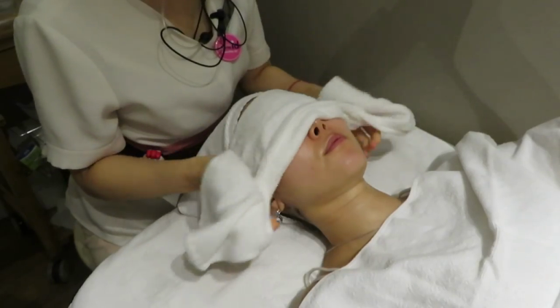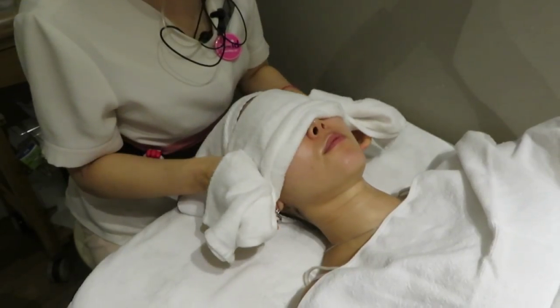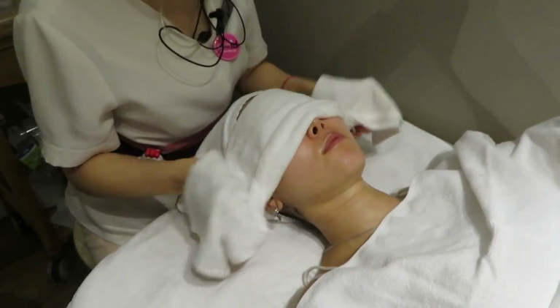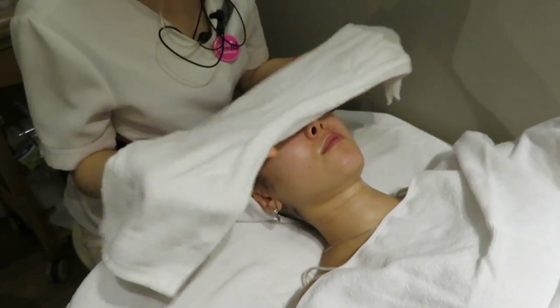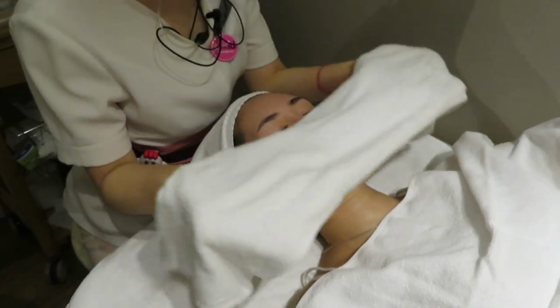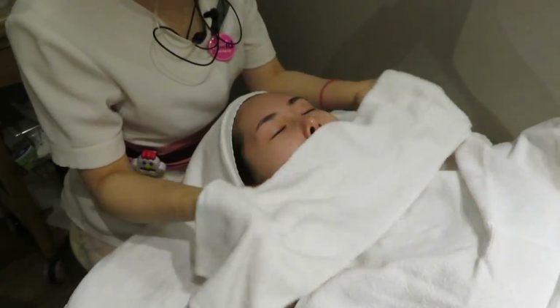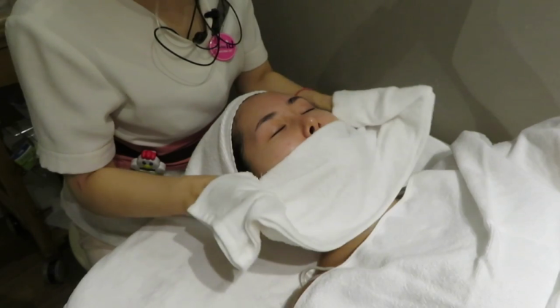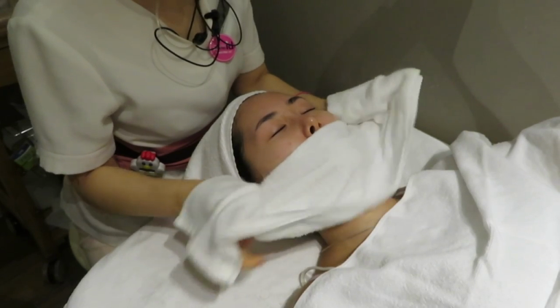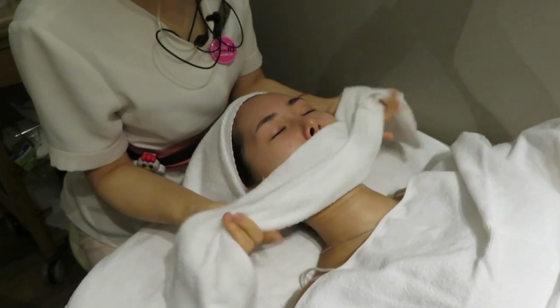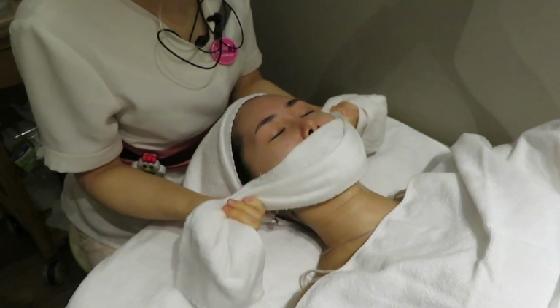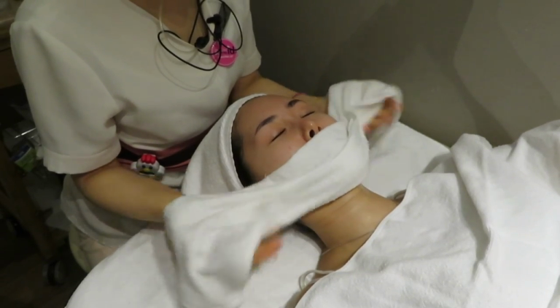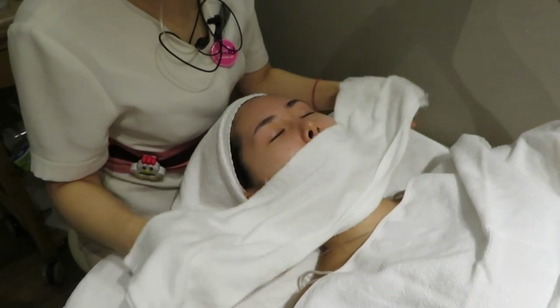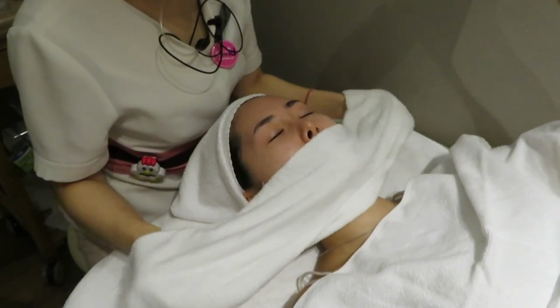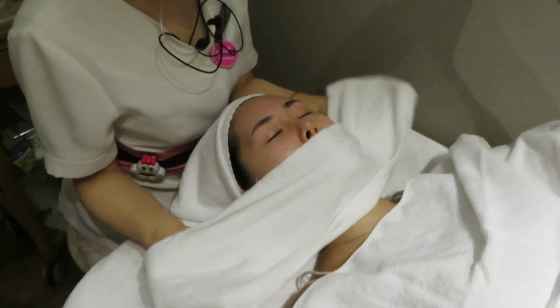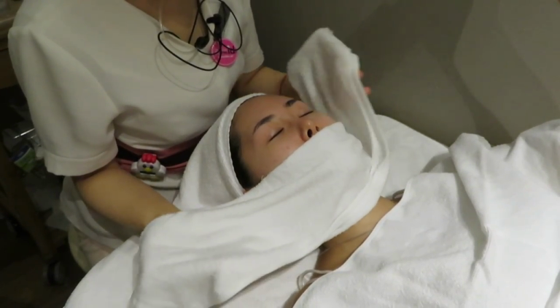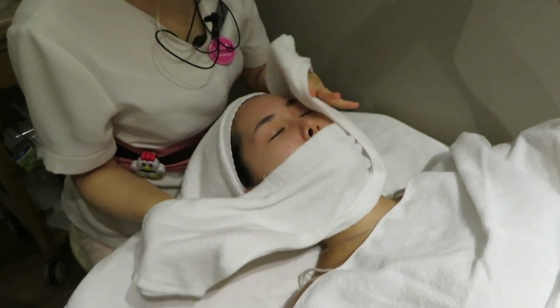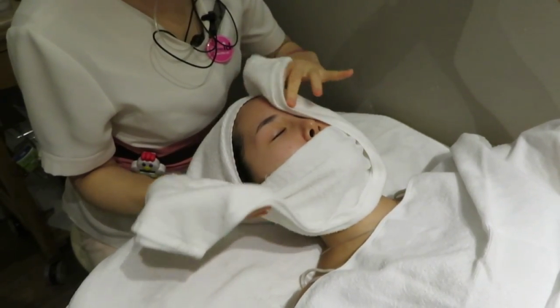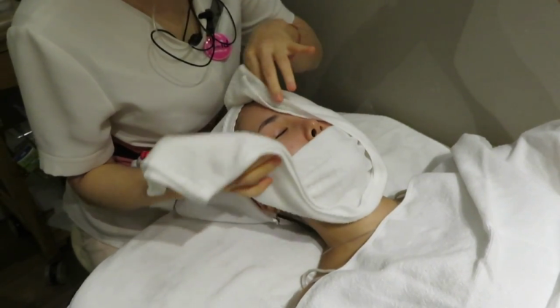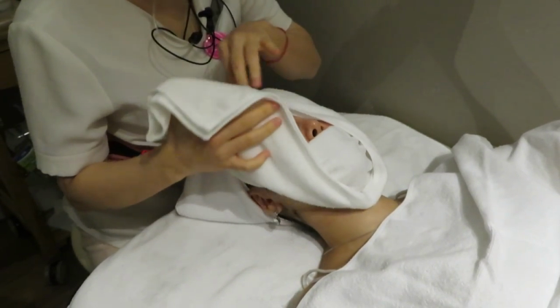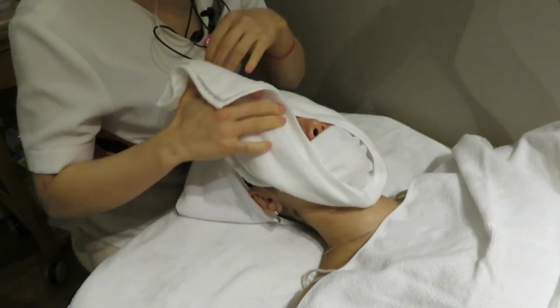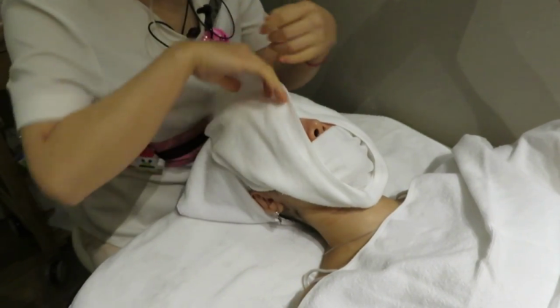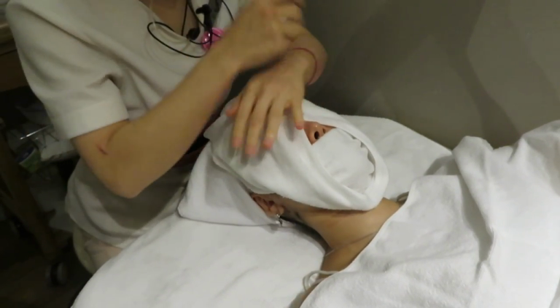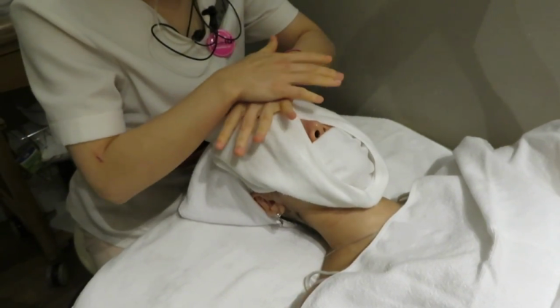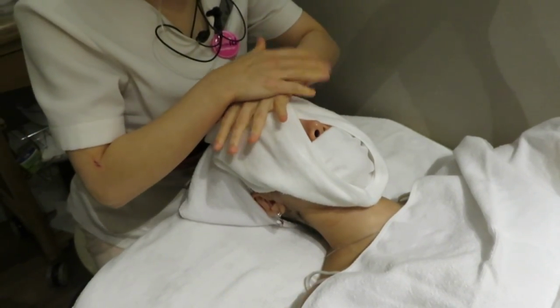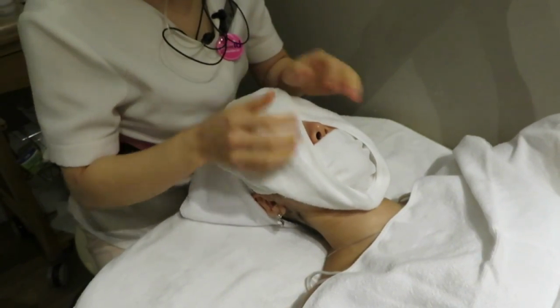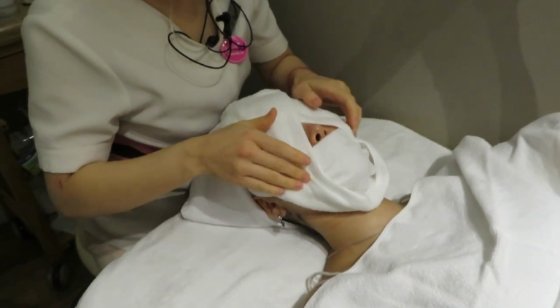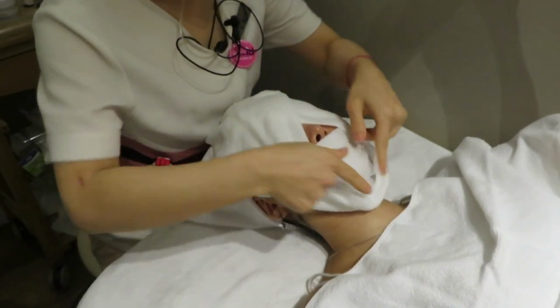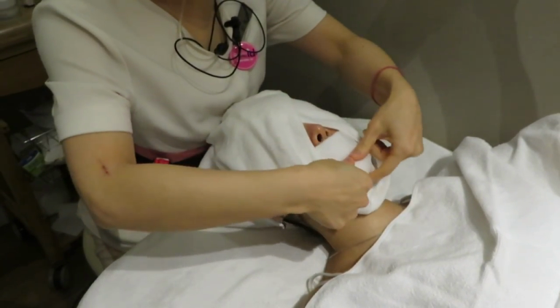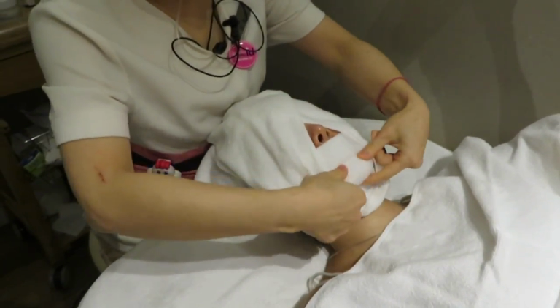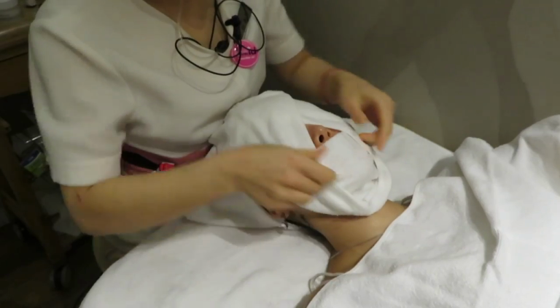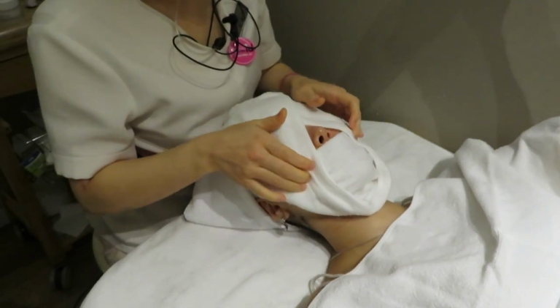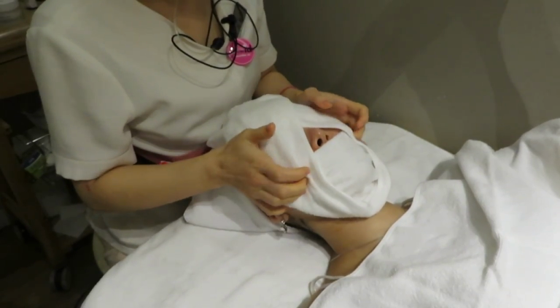The warm towel felt so good on my skin, and even for this simple hot towel step, I love how they have these unique finger tricks.